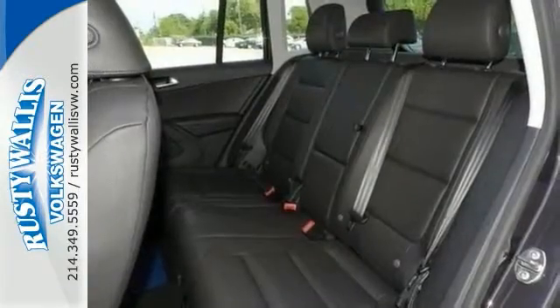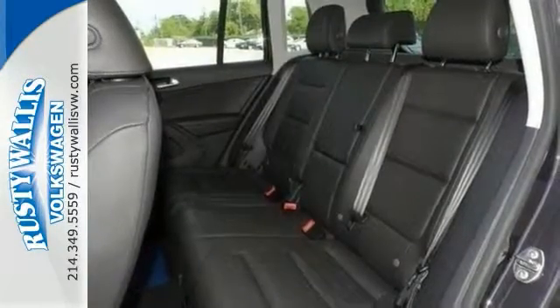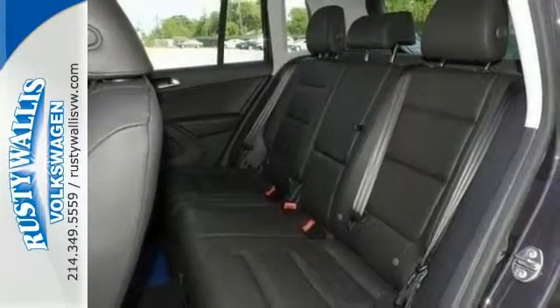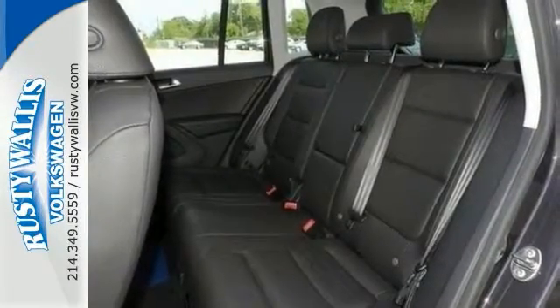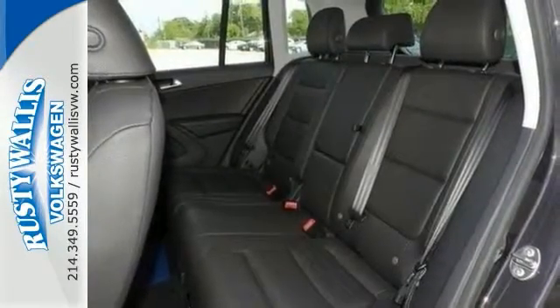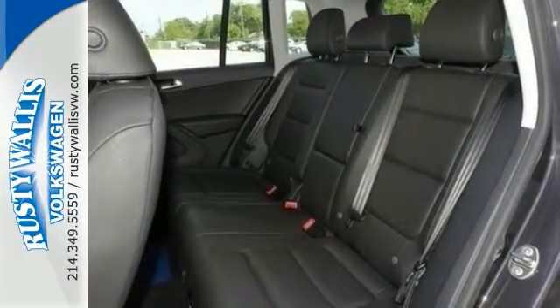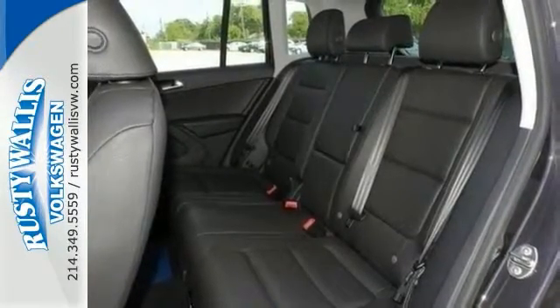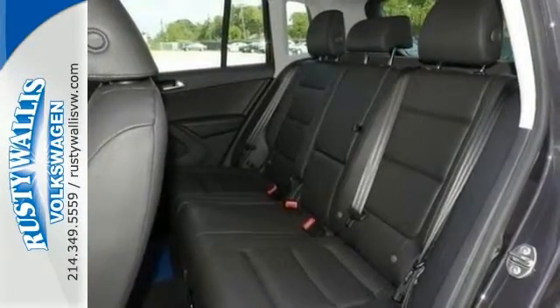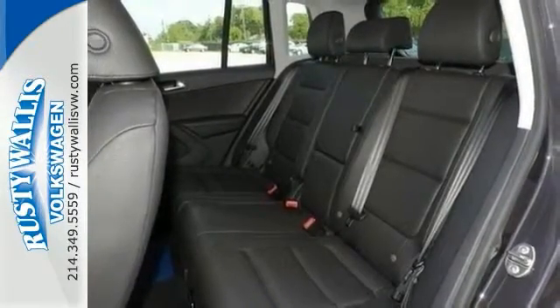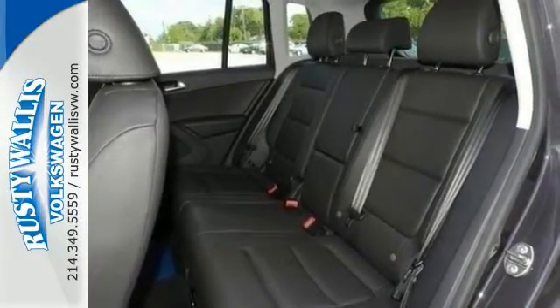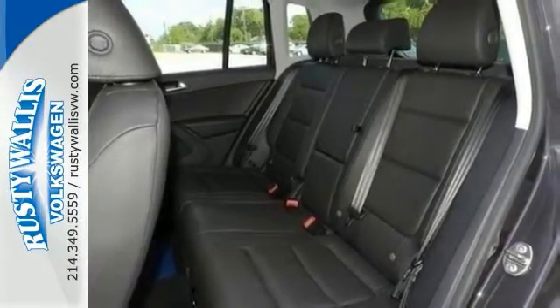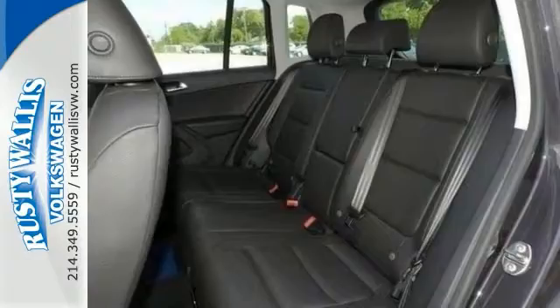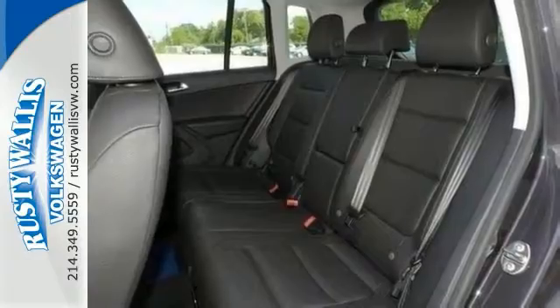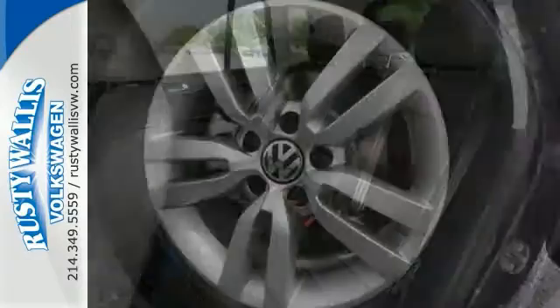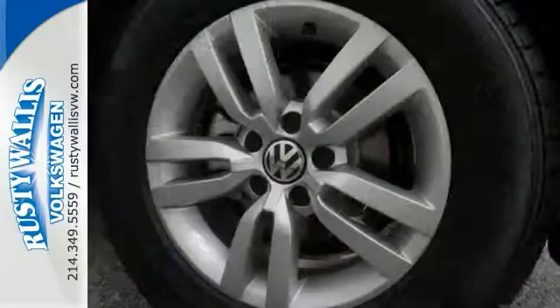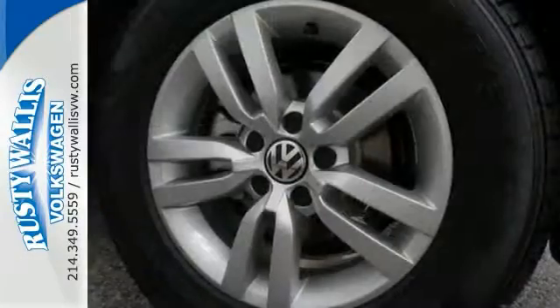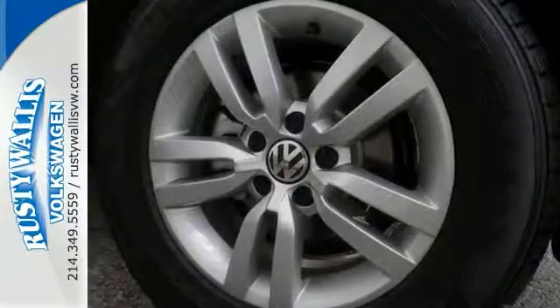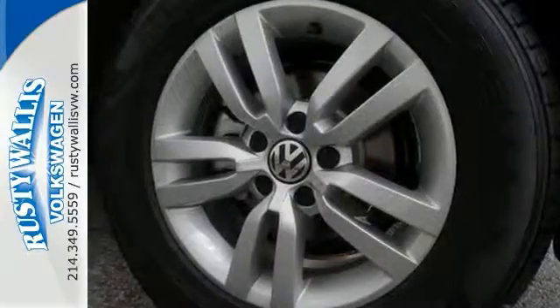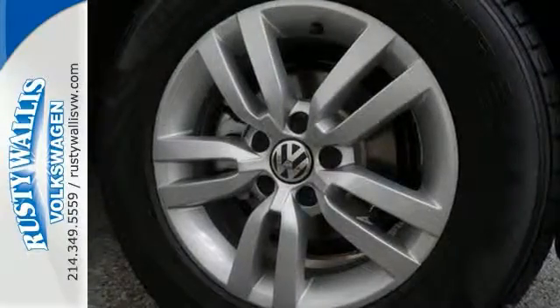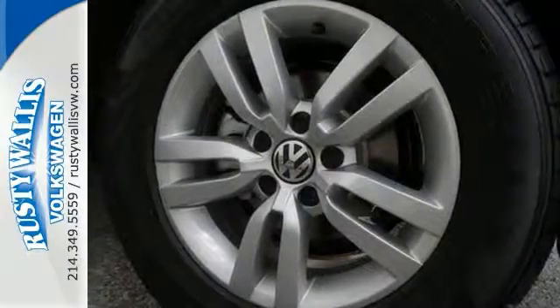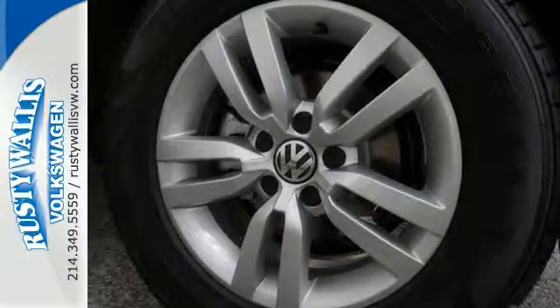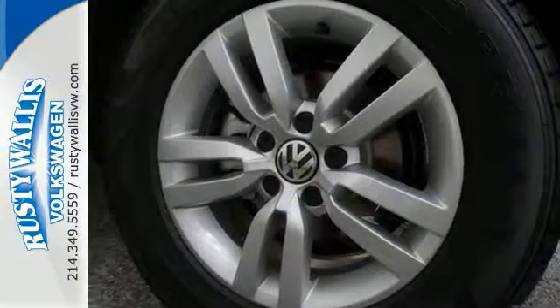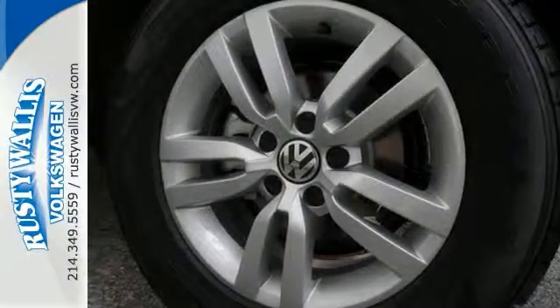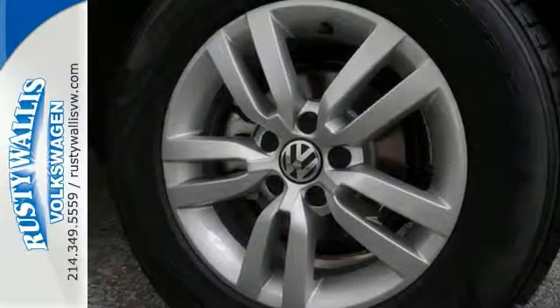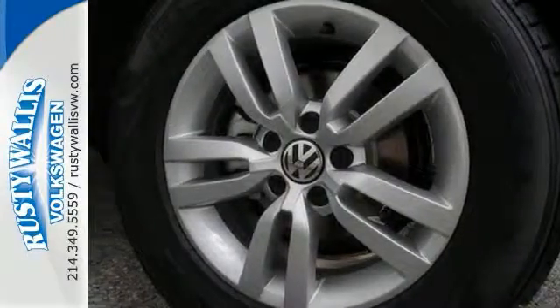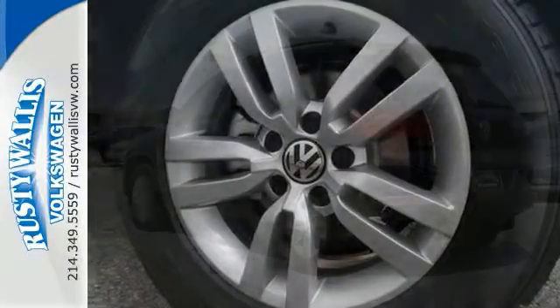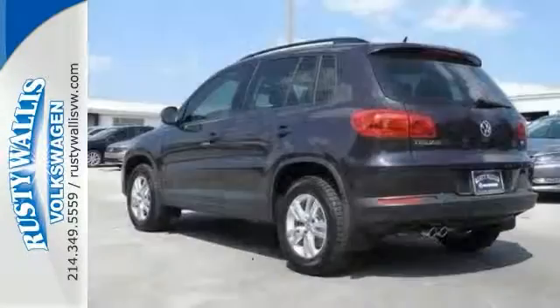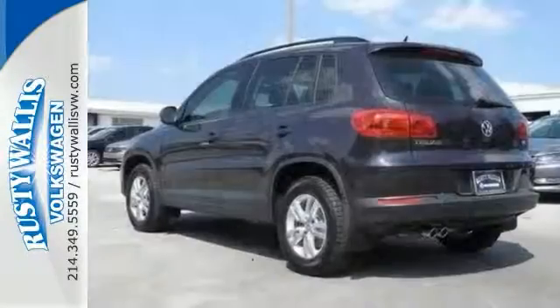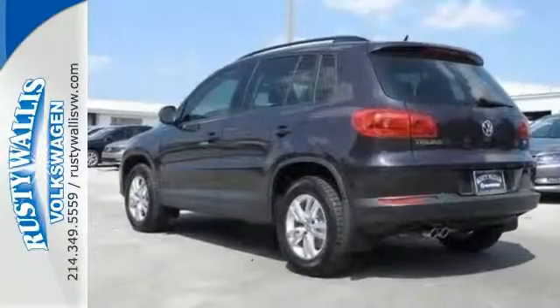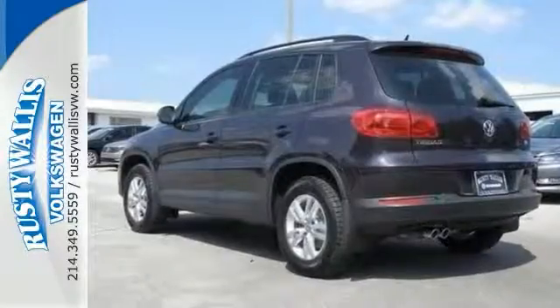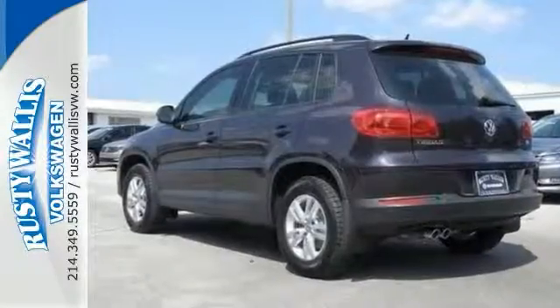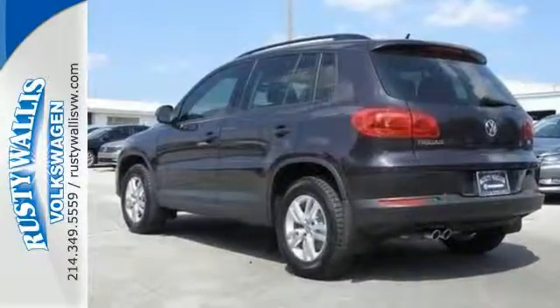It's a sharp-looking ride here, boys and girls, and it's how you get down the road in style. Stop in and take it for a test drive today.